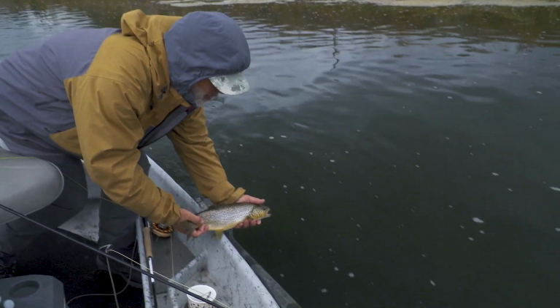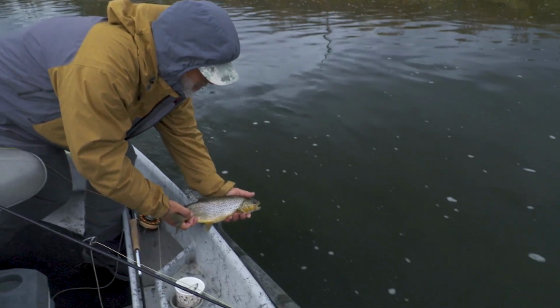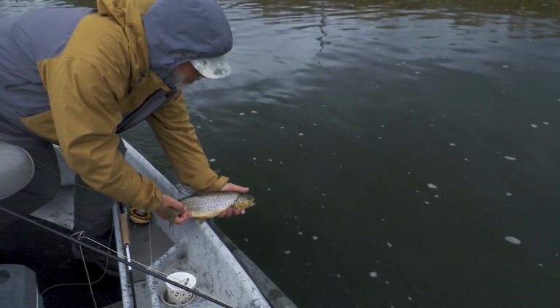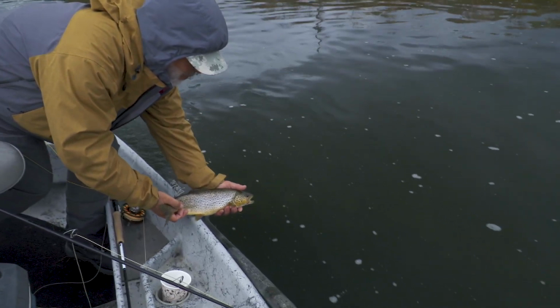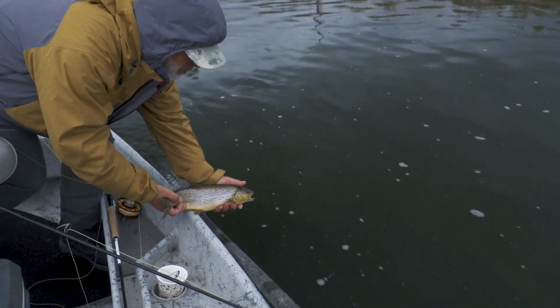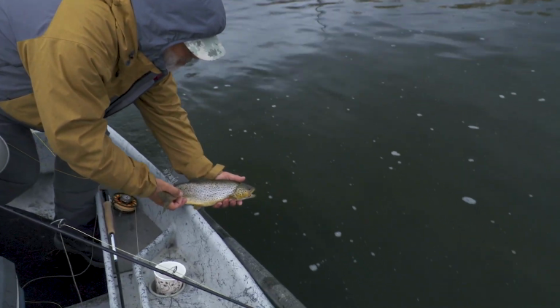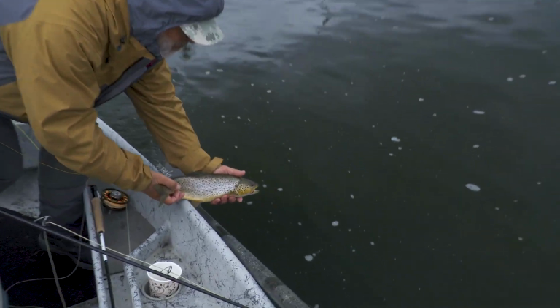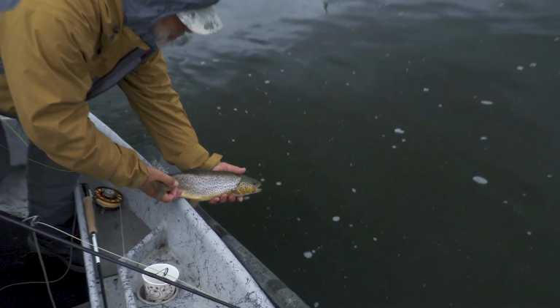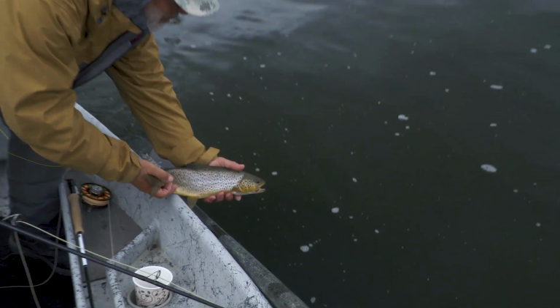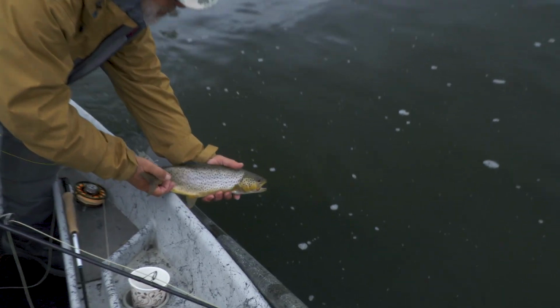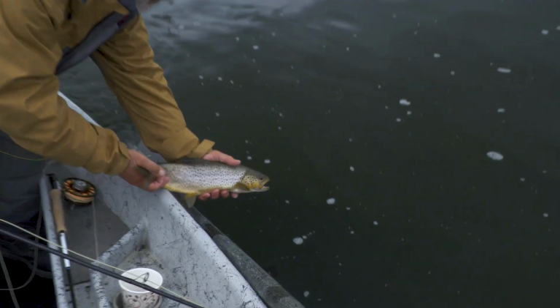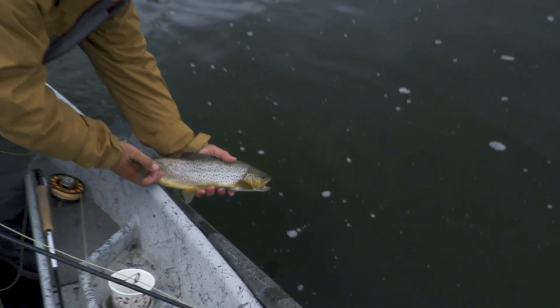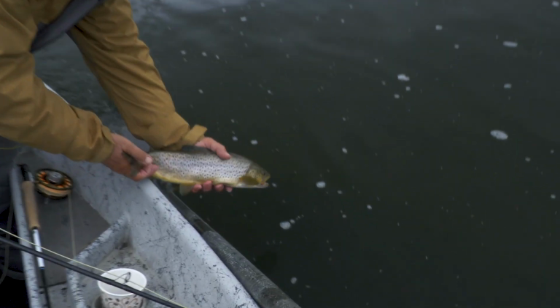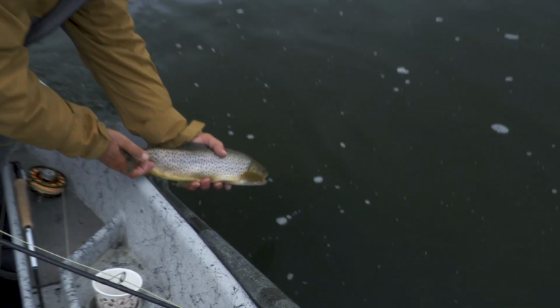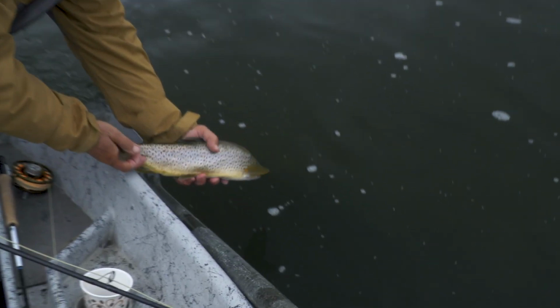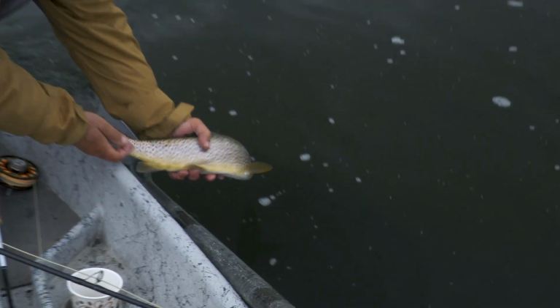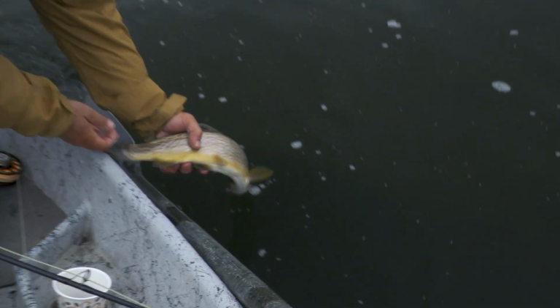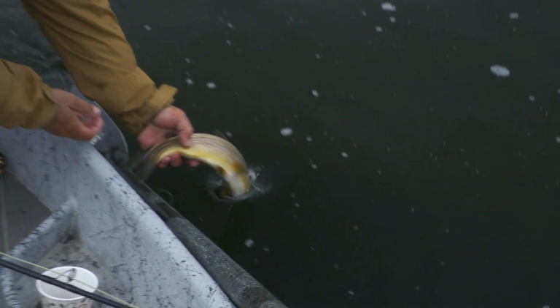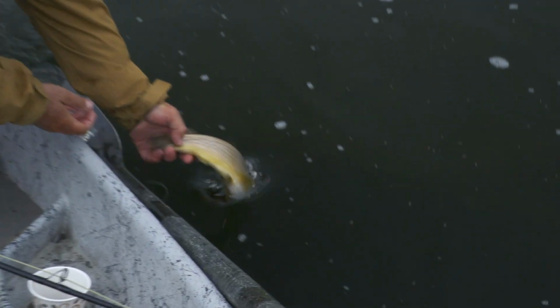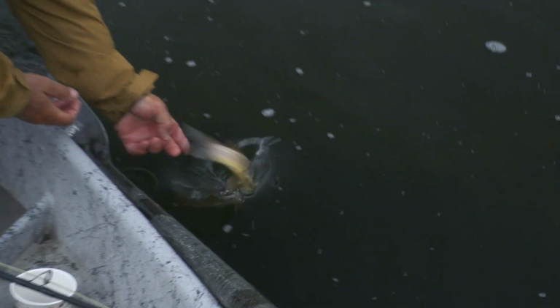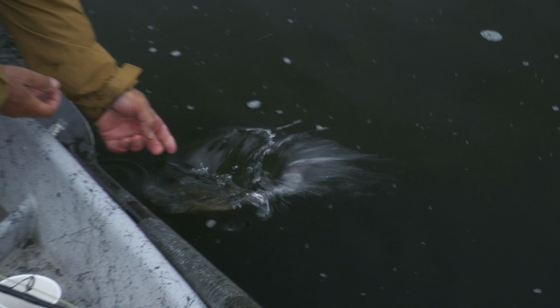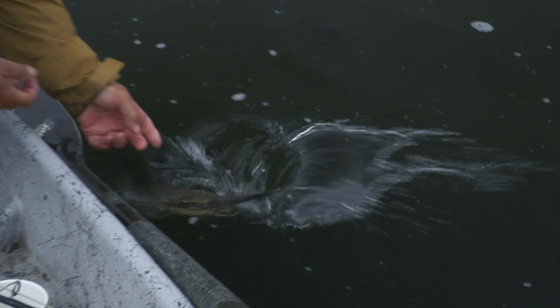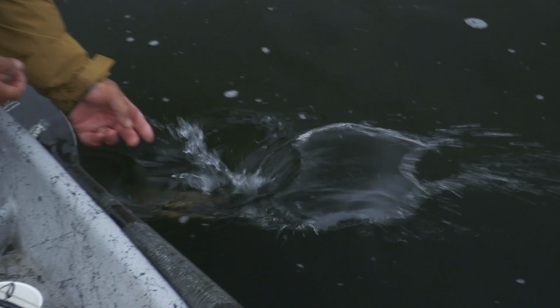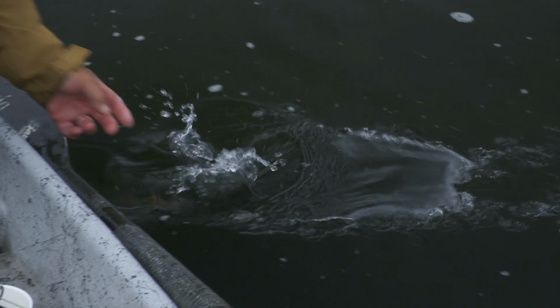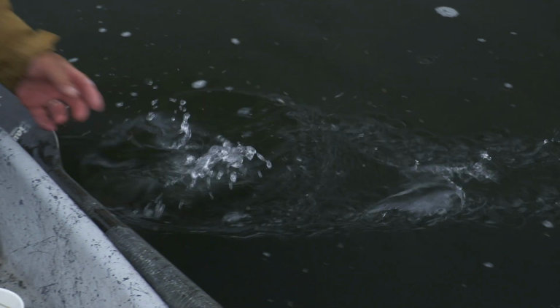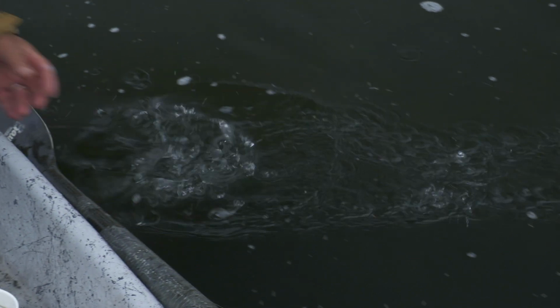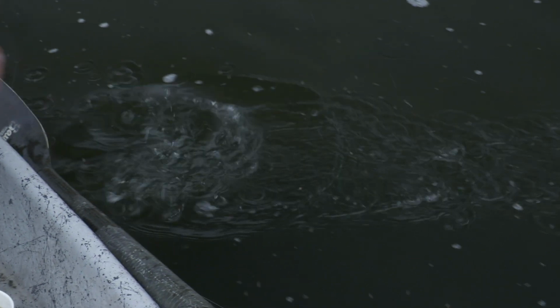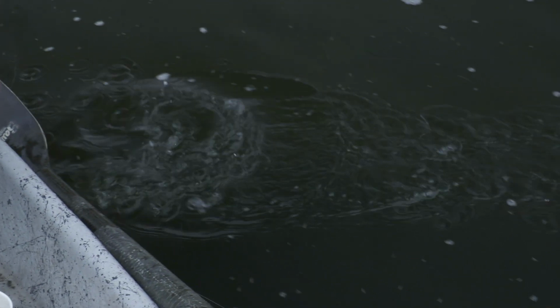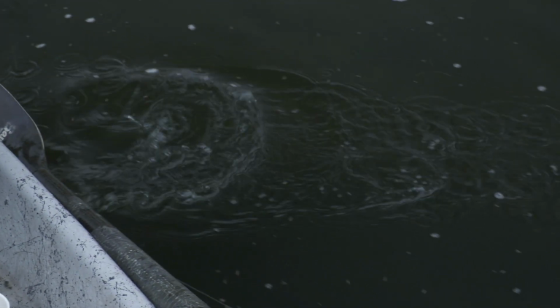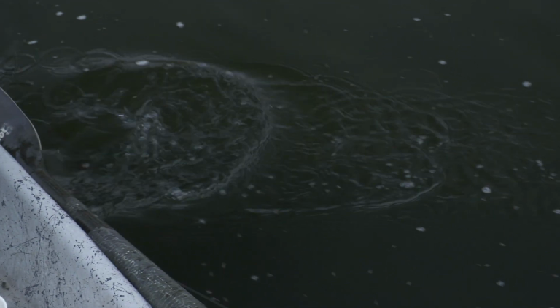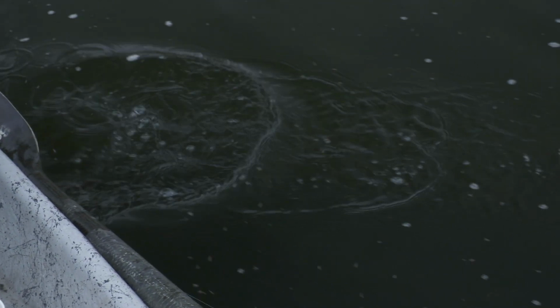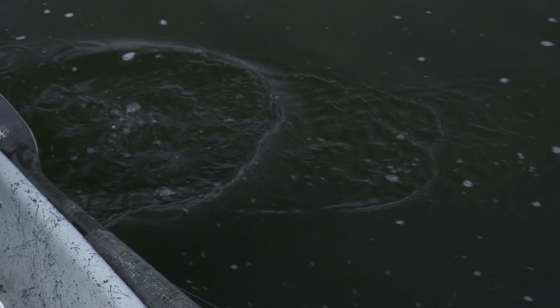Whenever I have a choice of what day to fish a brown trout river, I always look for lousy weather.